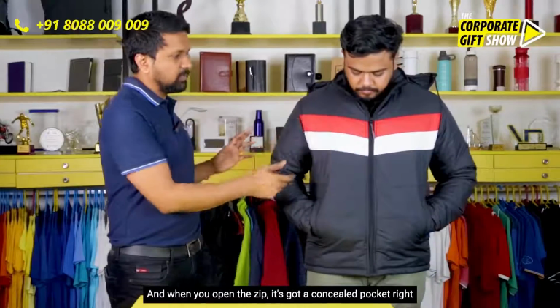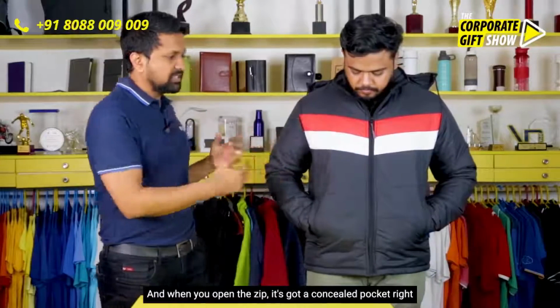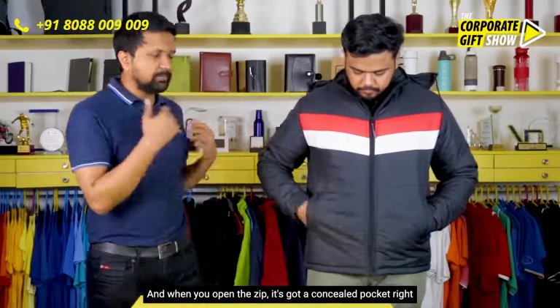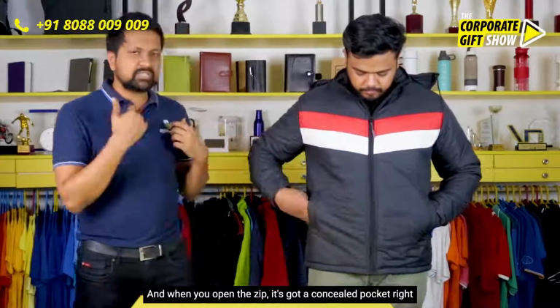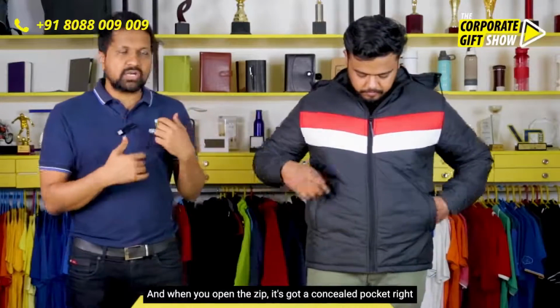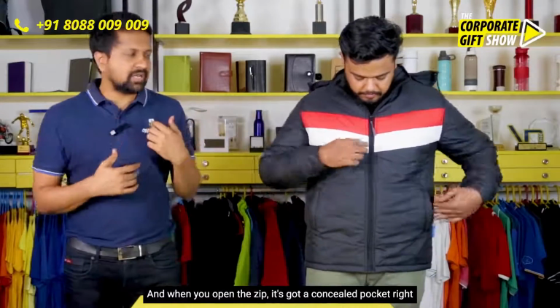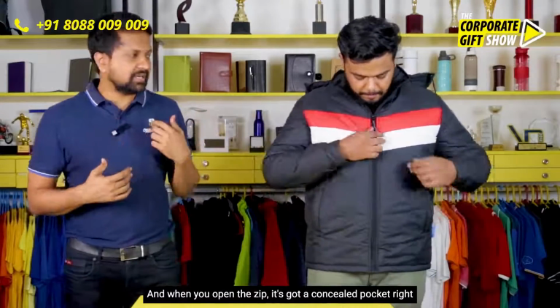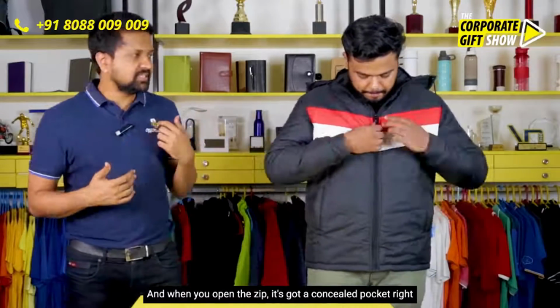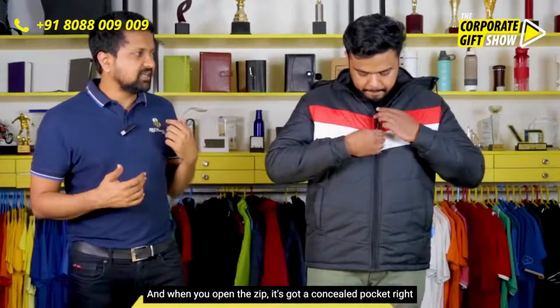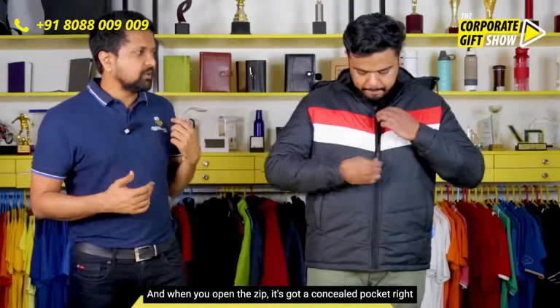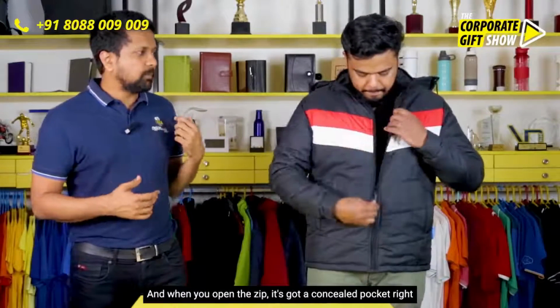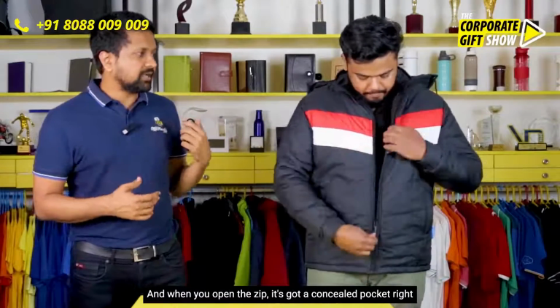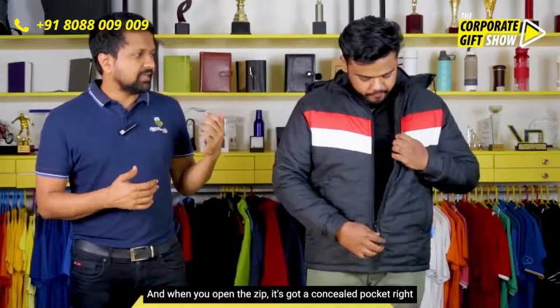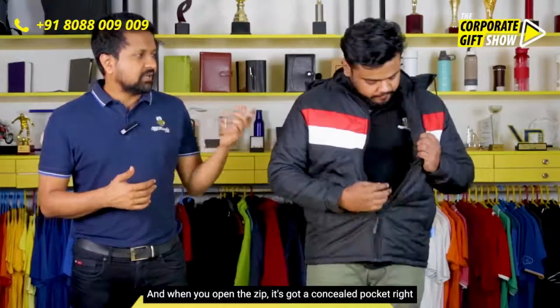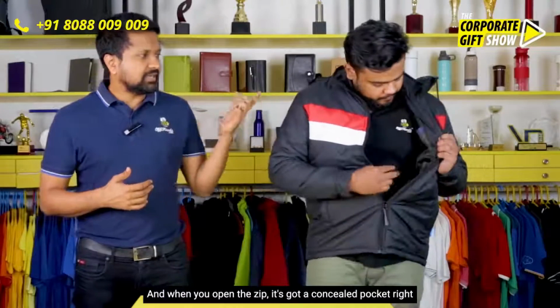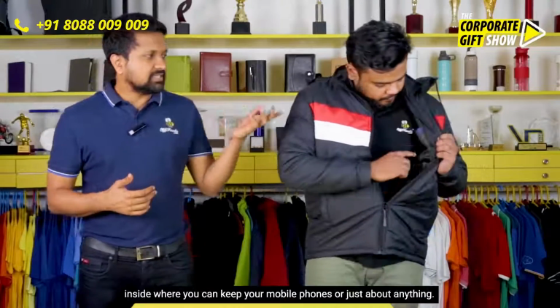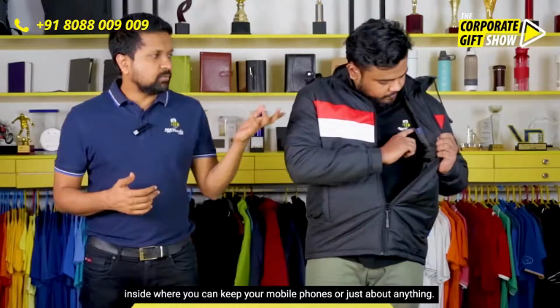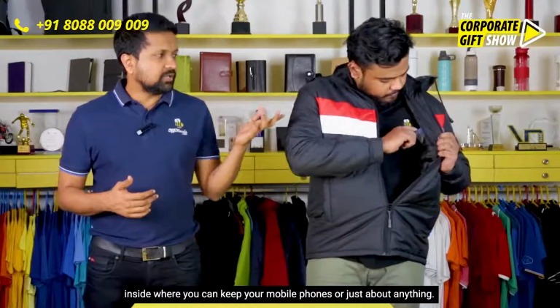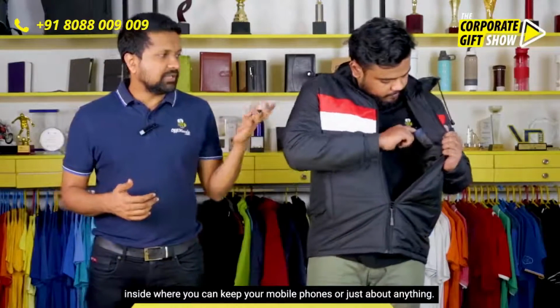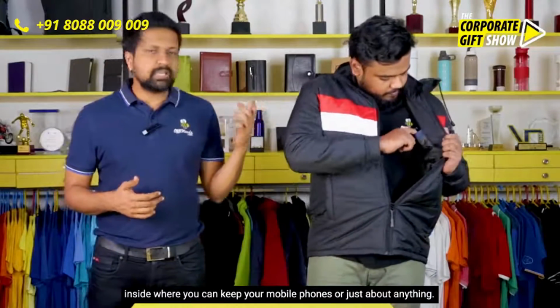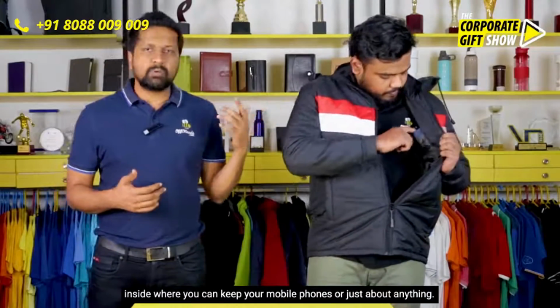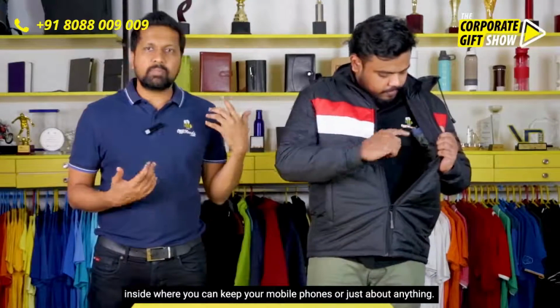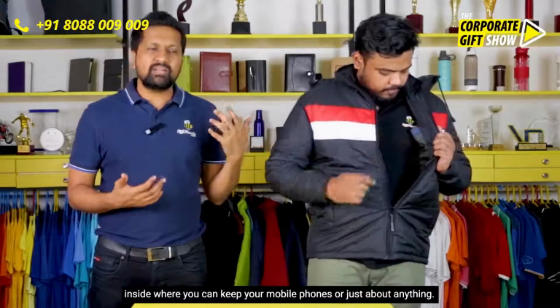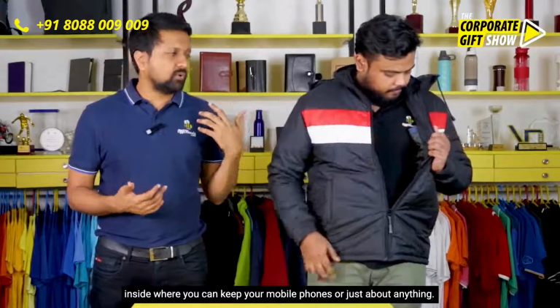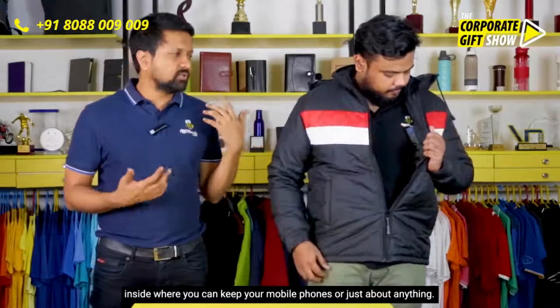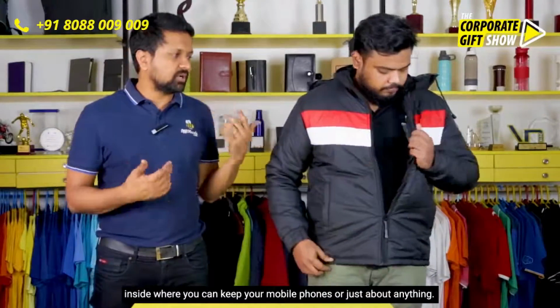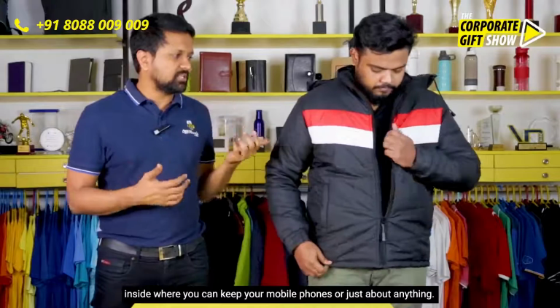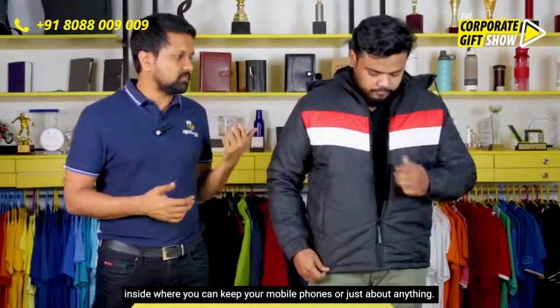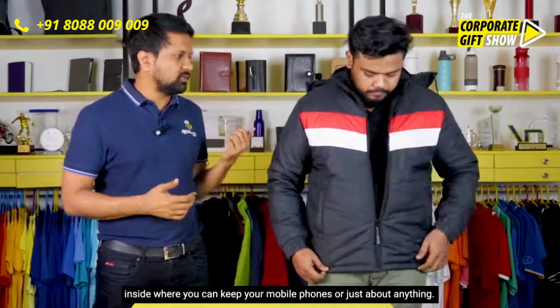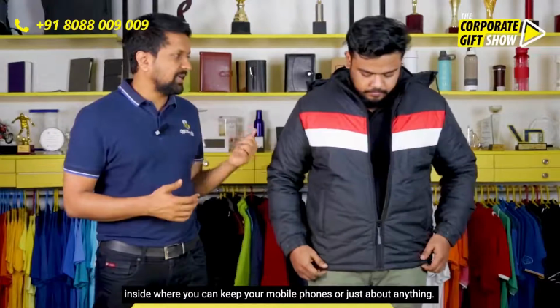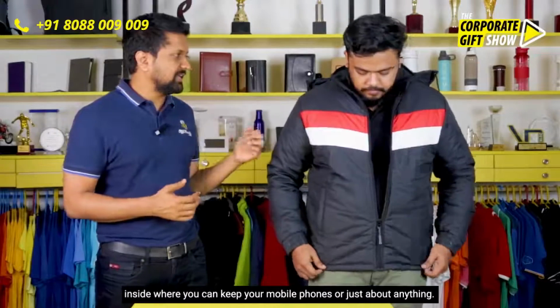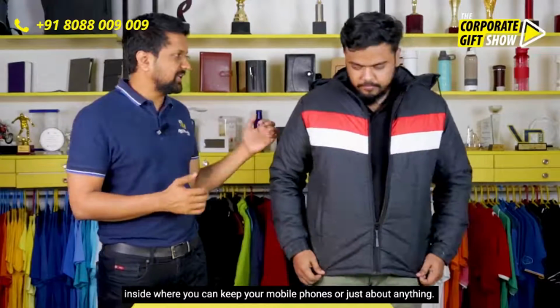When you open the zip, it's got a concealed pocket right inside where you can keep your mobile phones or just about anything.